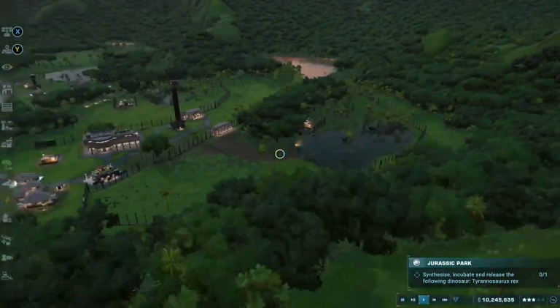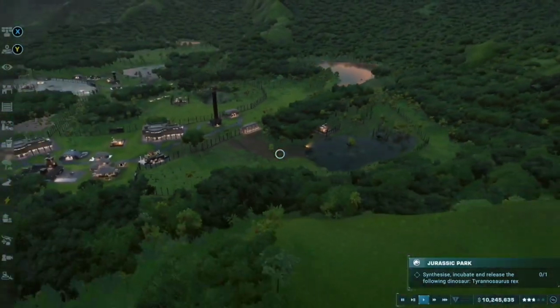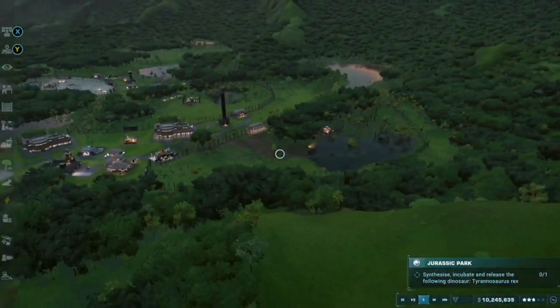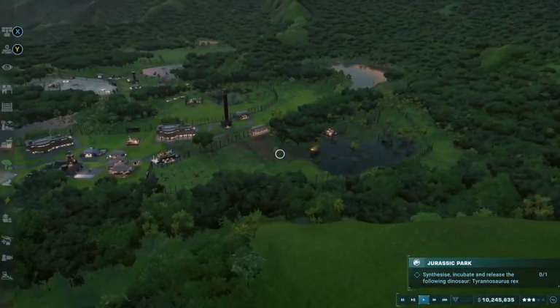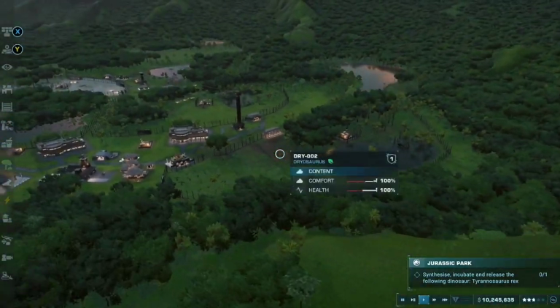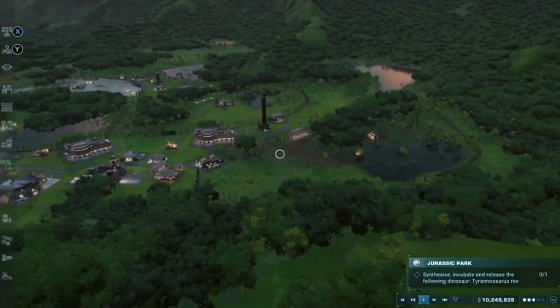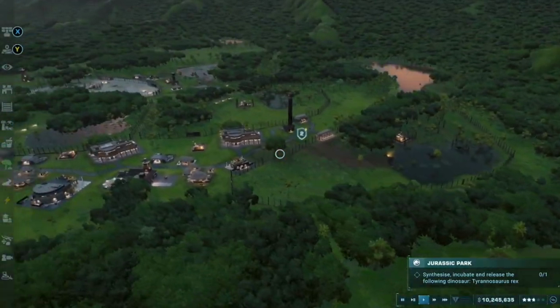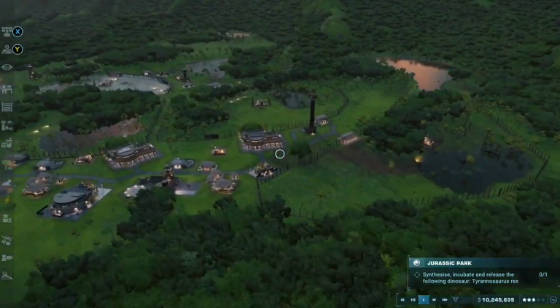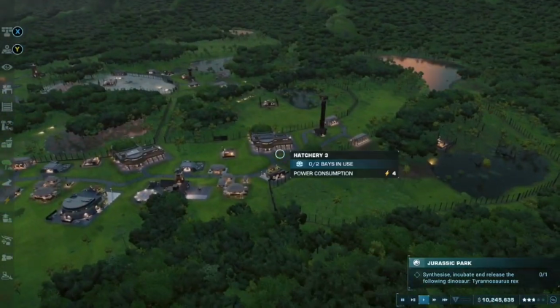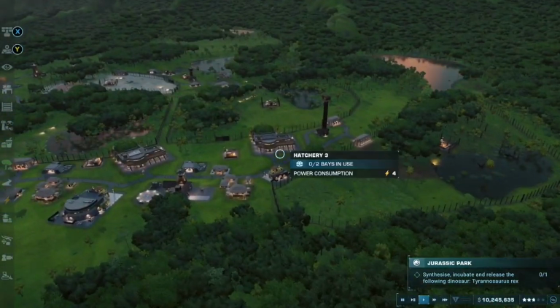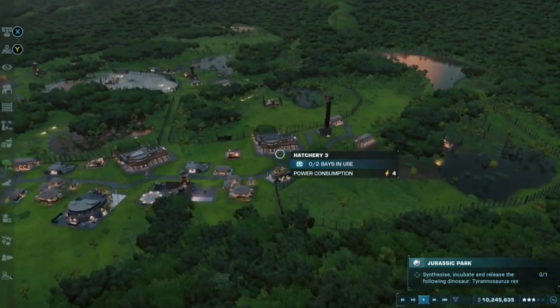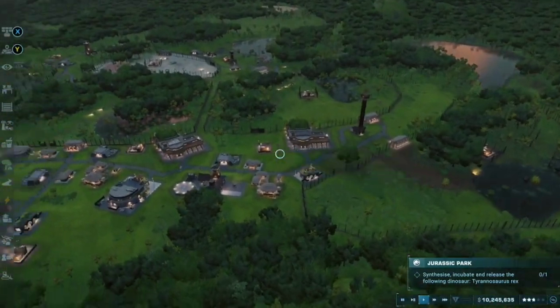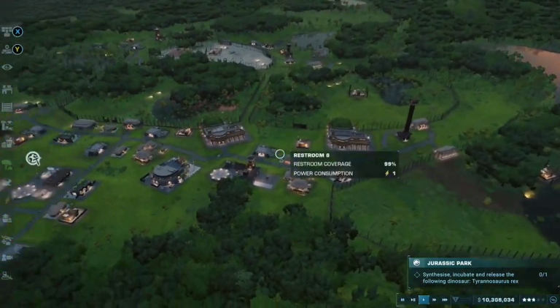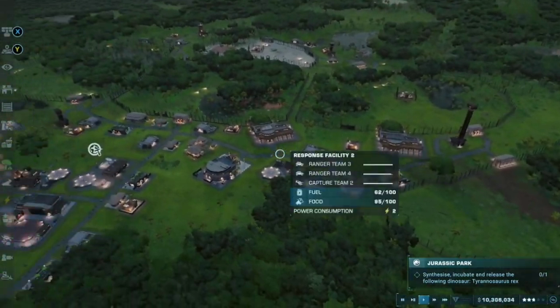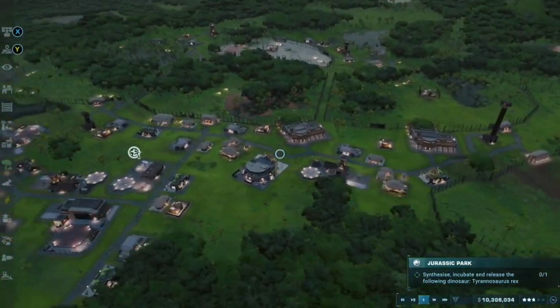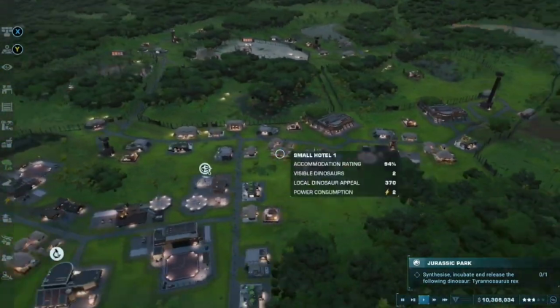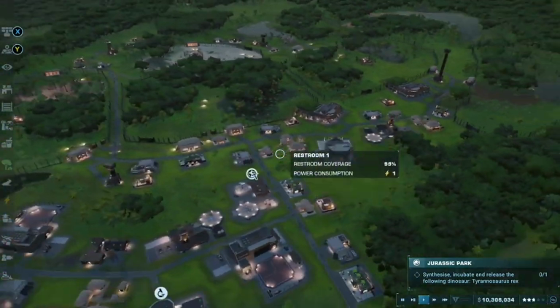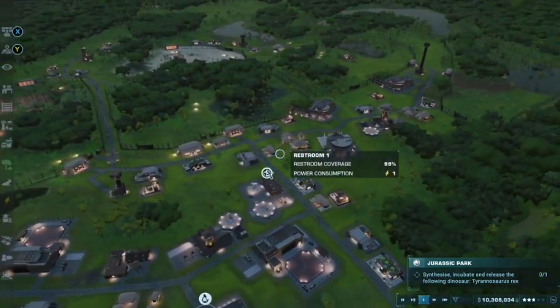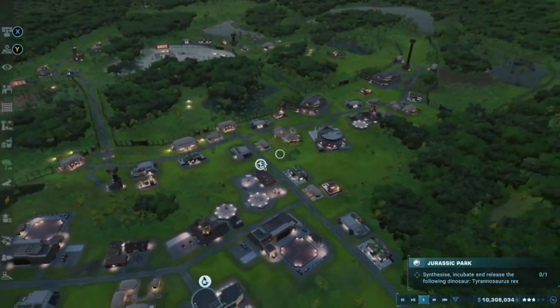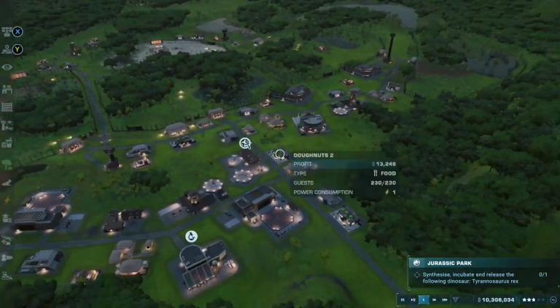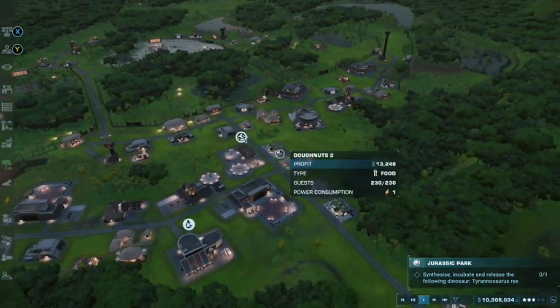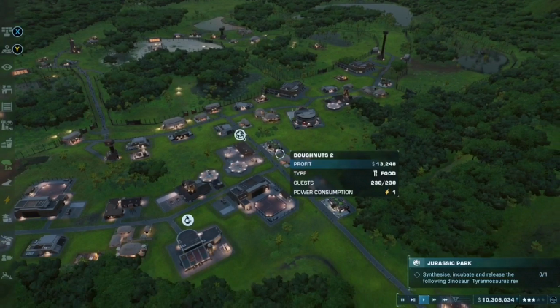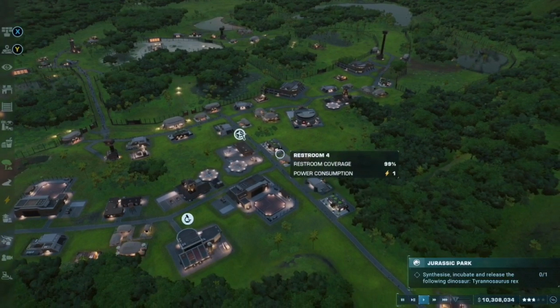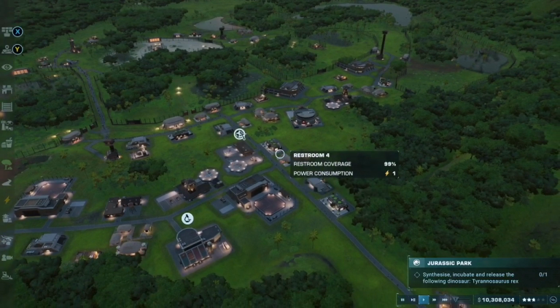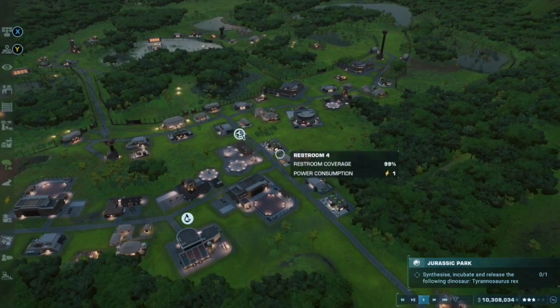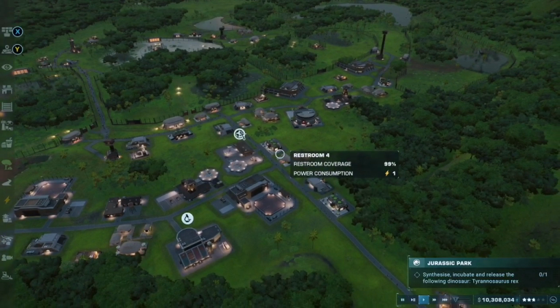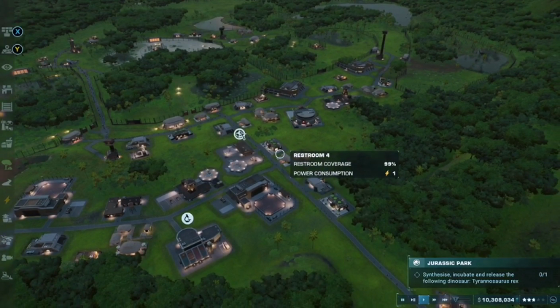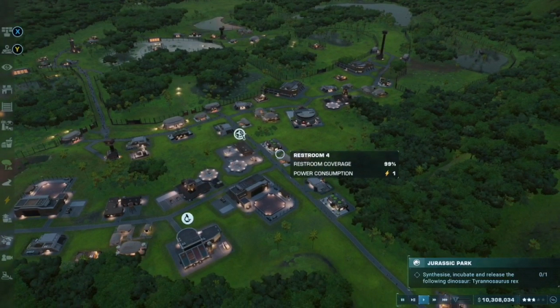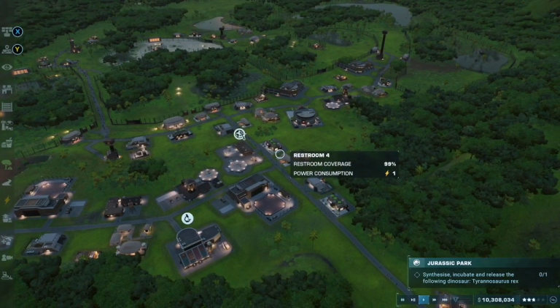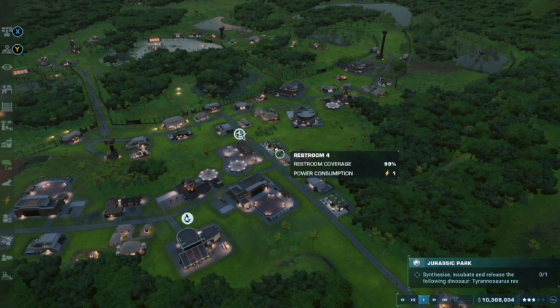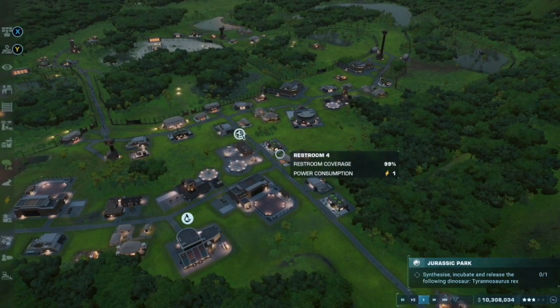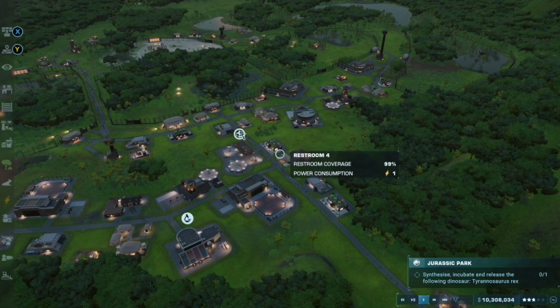We got two new dinosaurs in this episode — the apatosaurus and the dryosaurus — and we're so close to that third star. Thanks for watching, hope you enjoyed, and I hope to see you in the fourth episode of Jurassic Park Evolution.